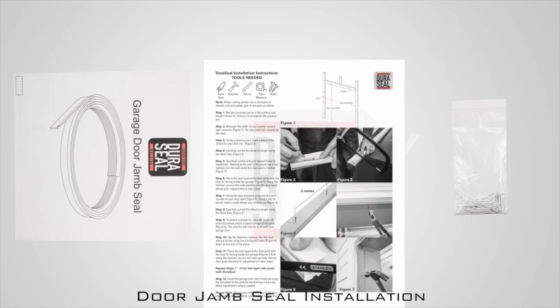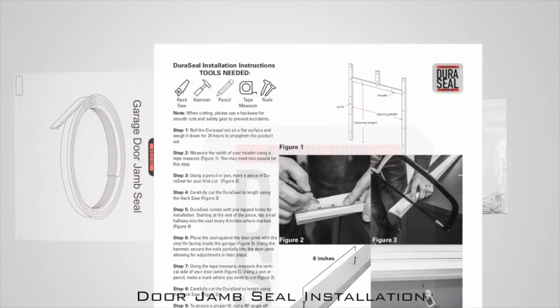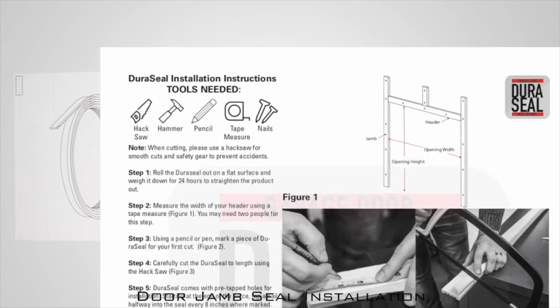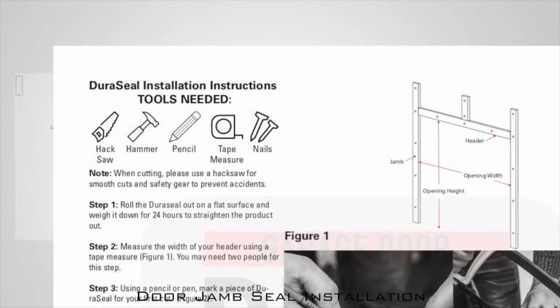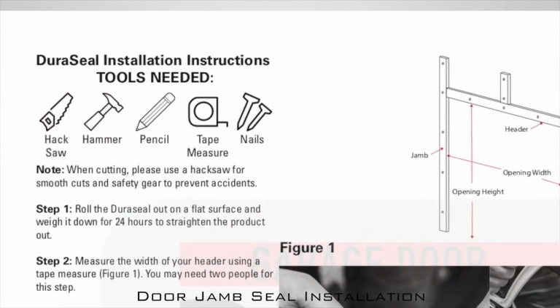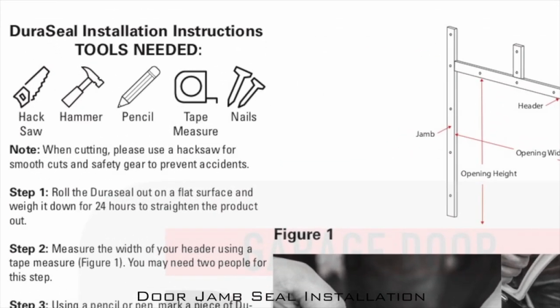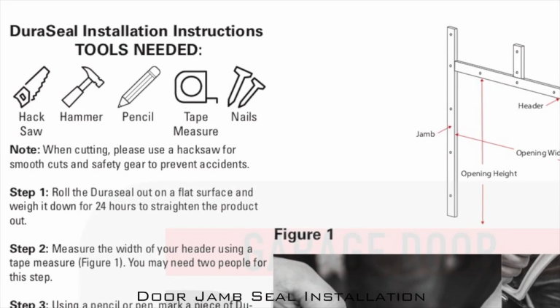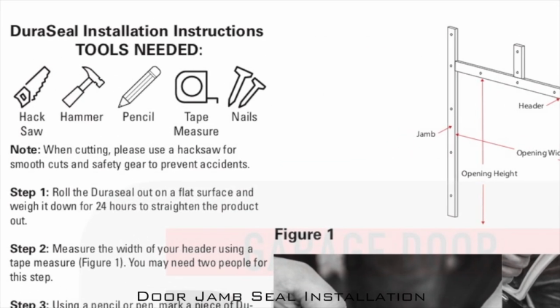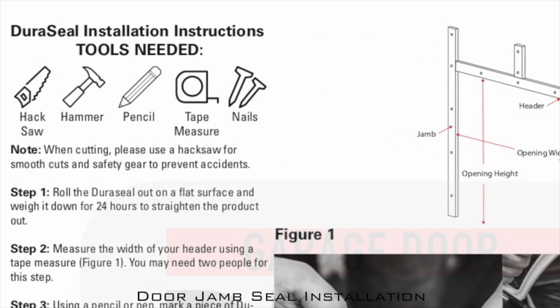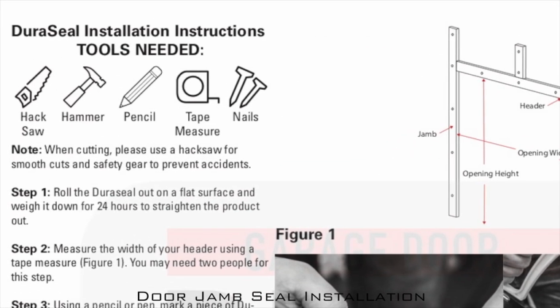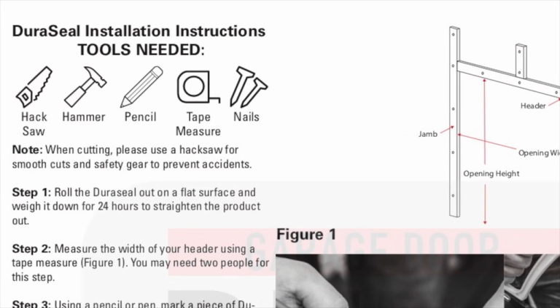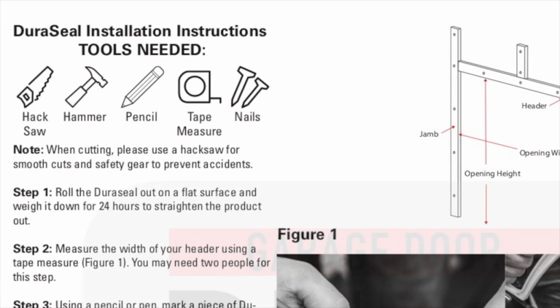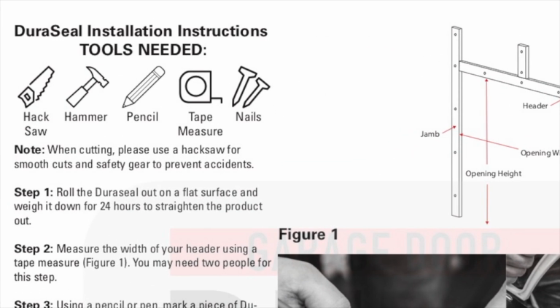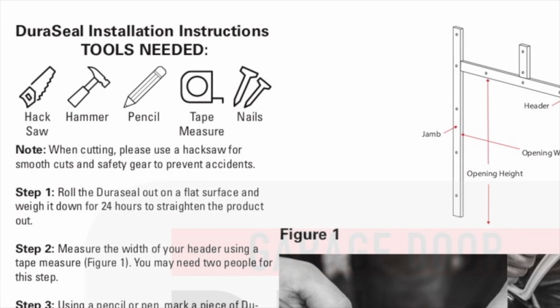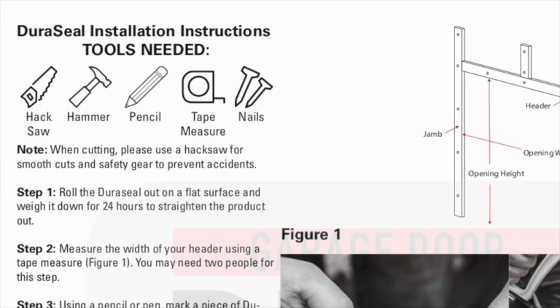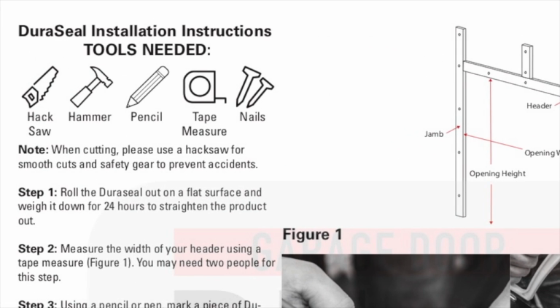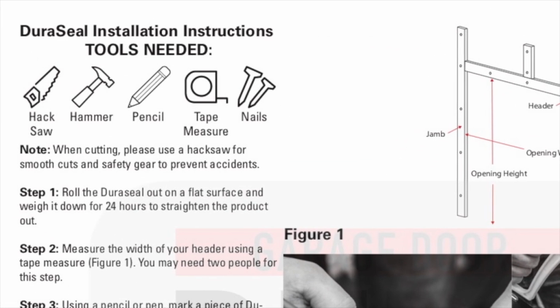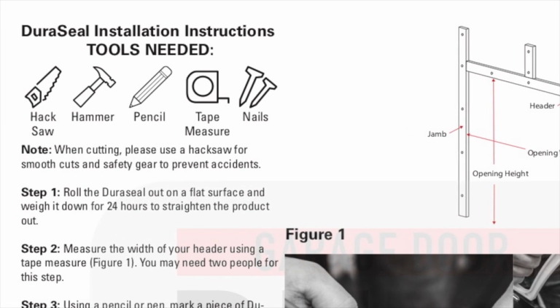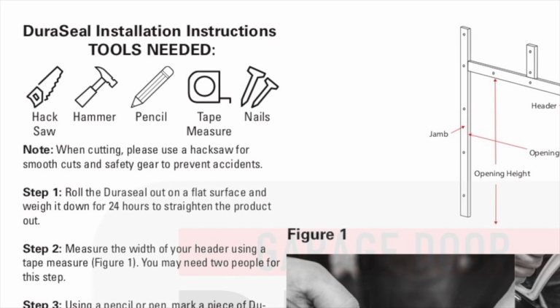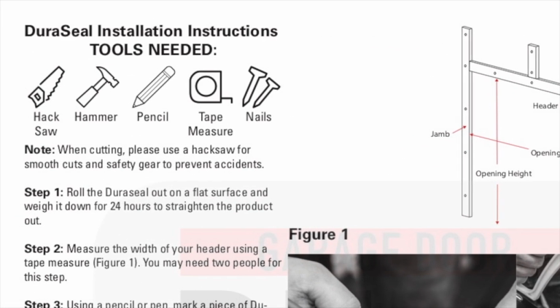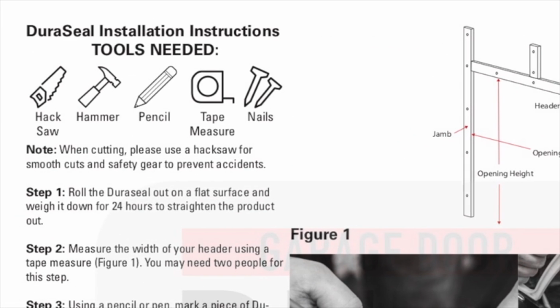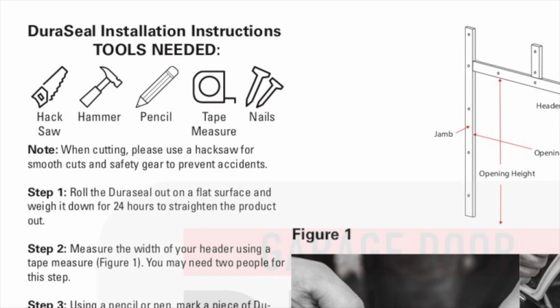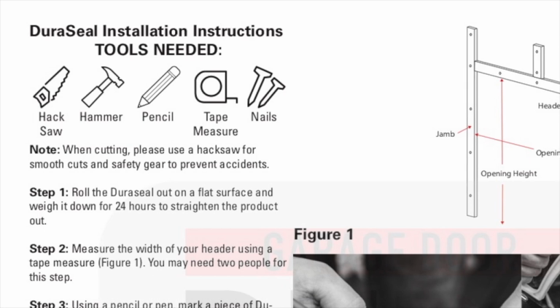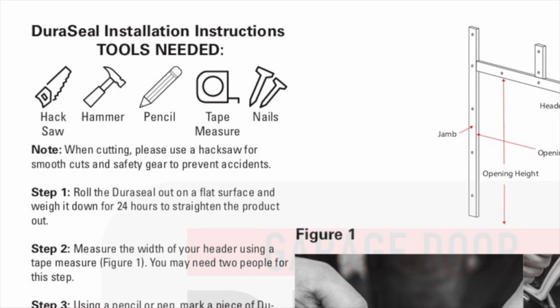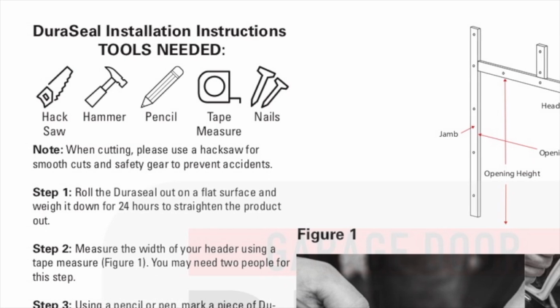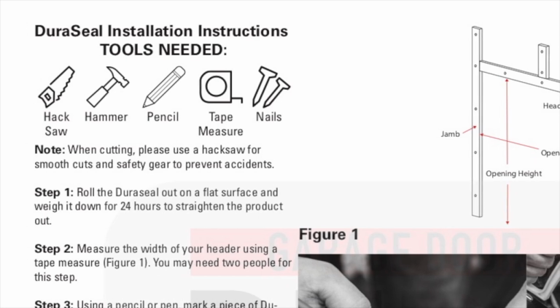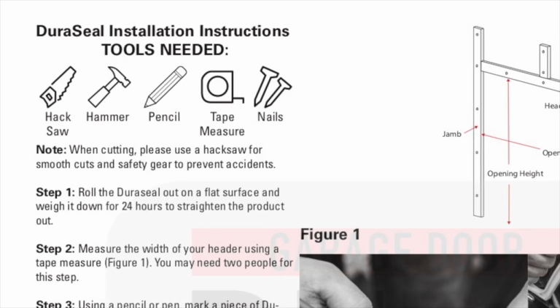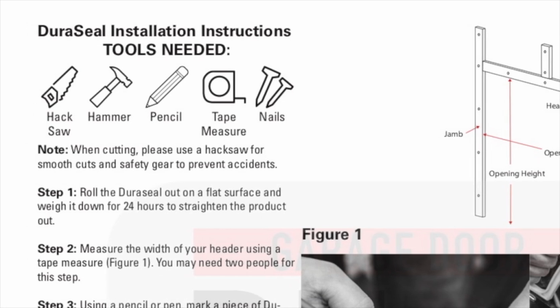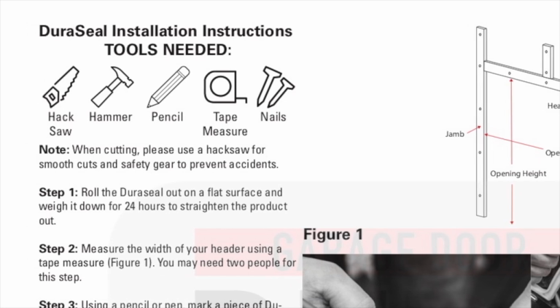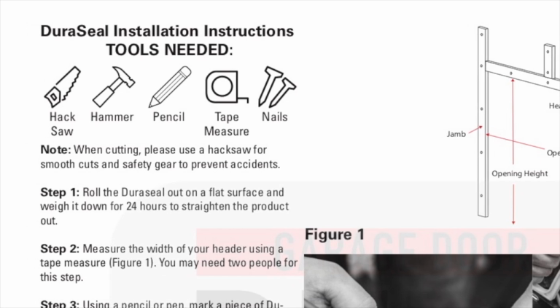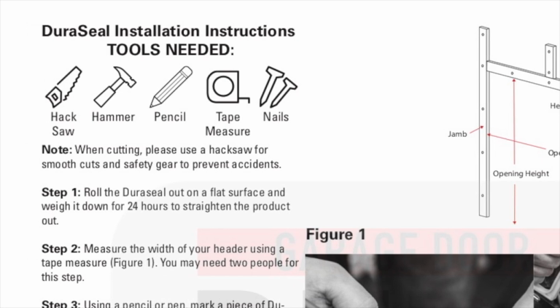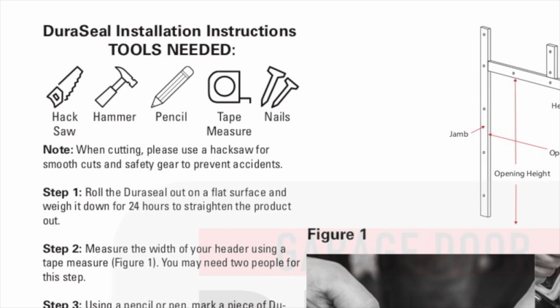For this installation you will need a hacksaw, a hammer, a pencil, a tape measure, and the included nails.